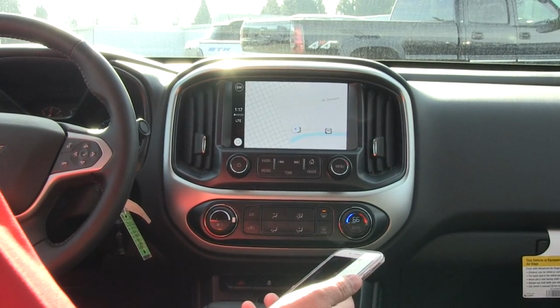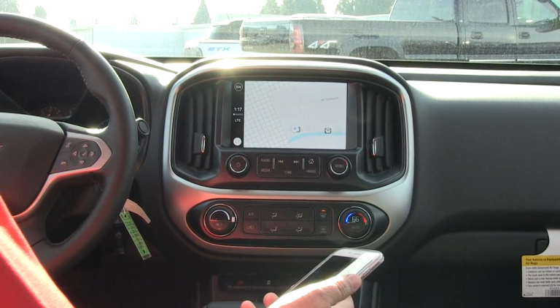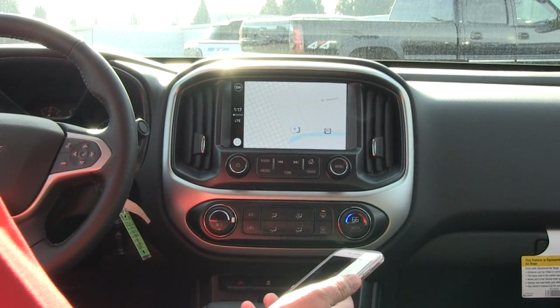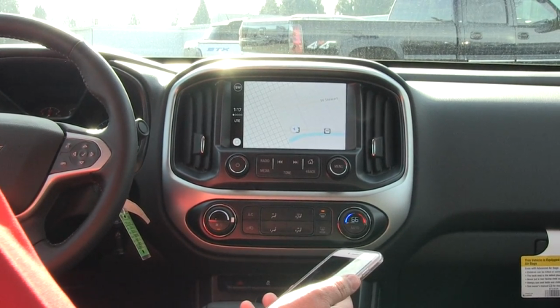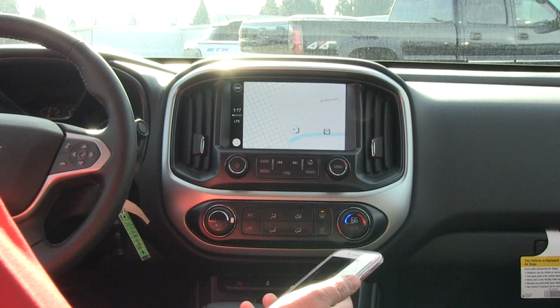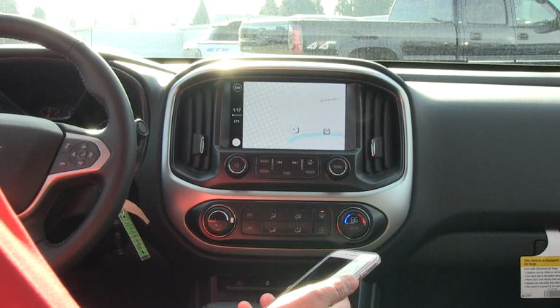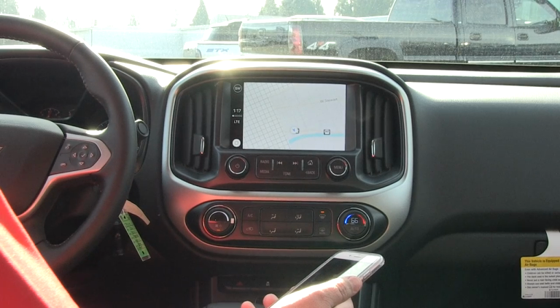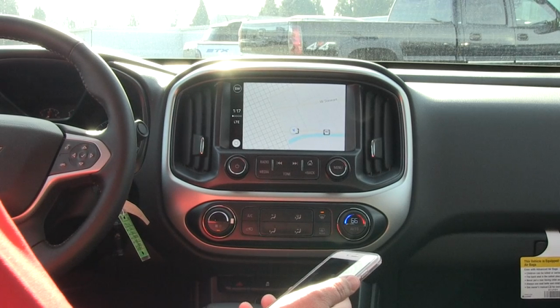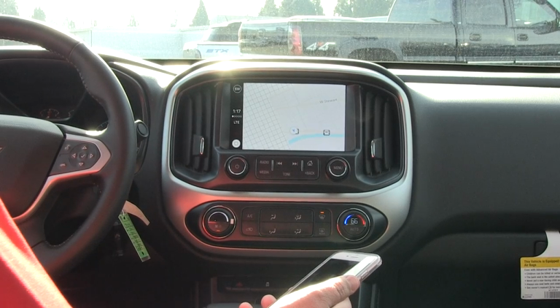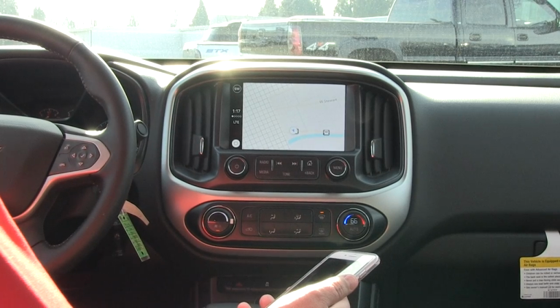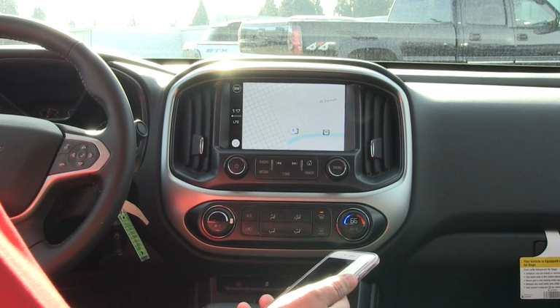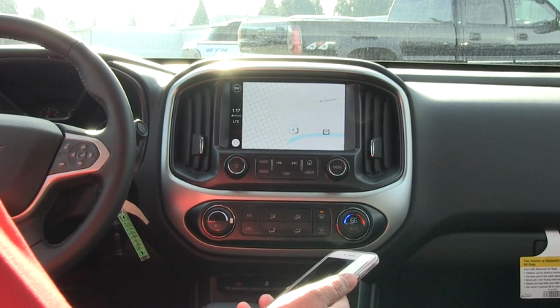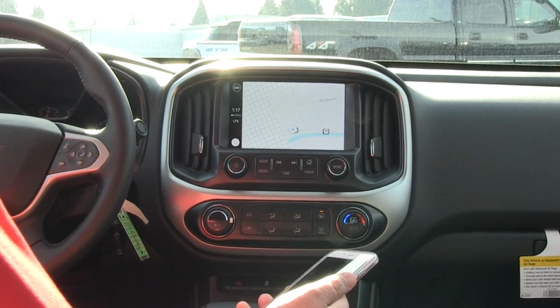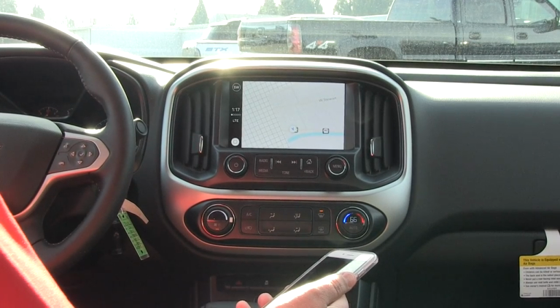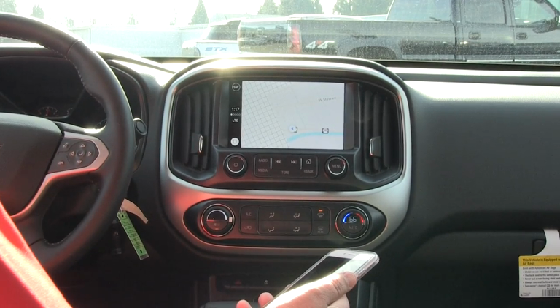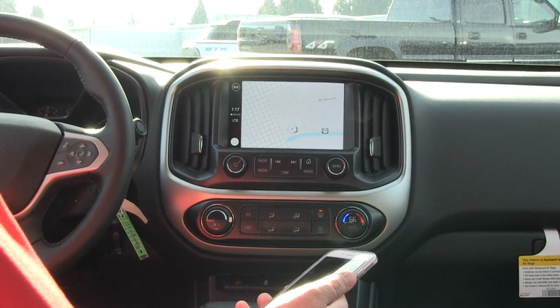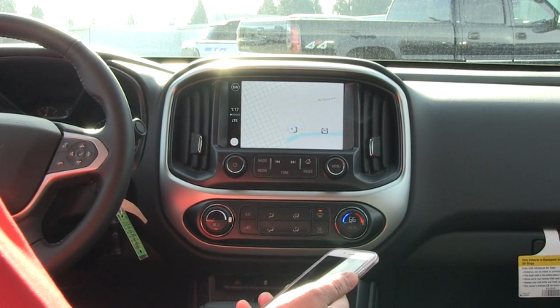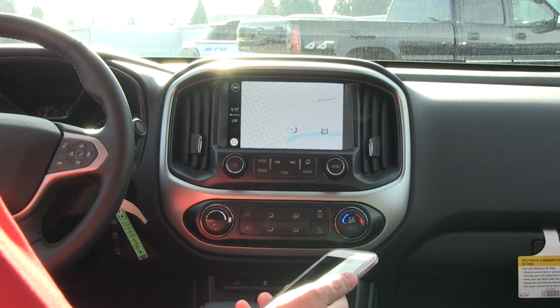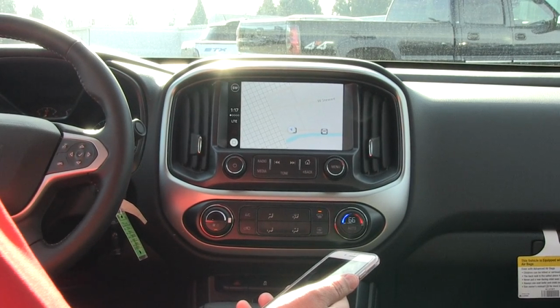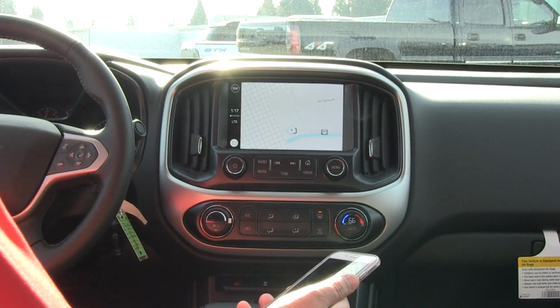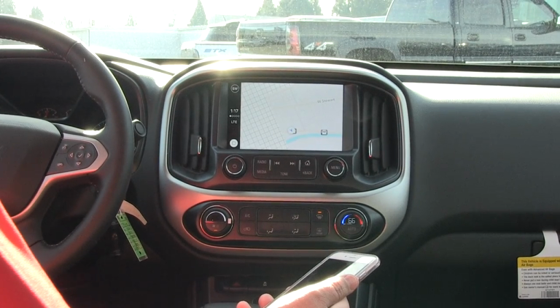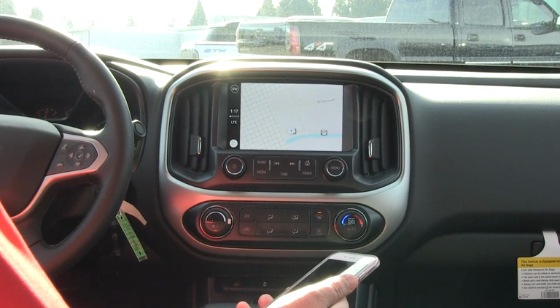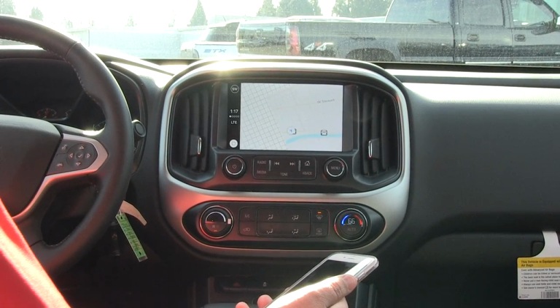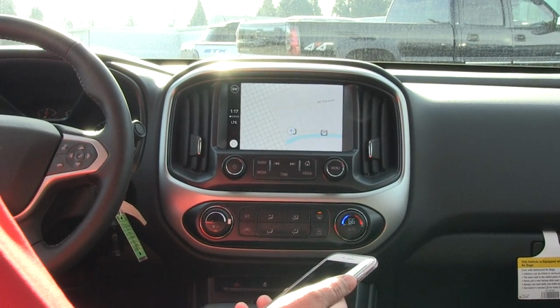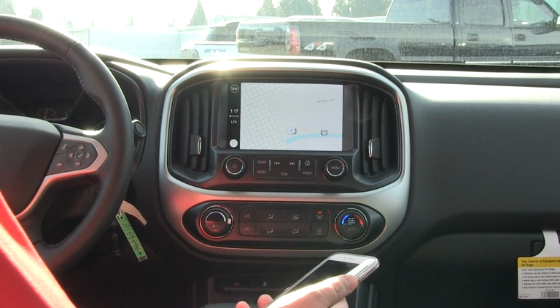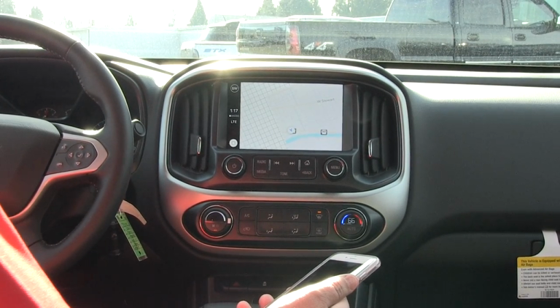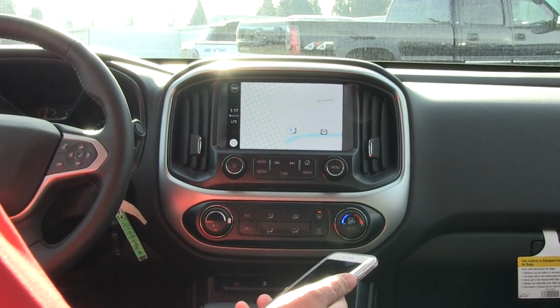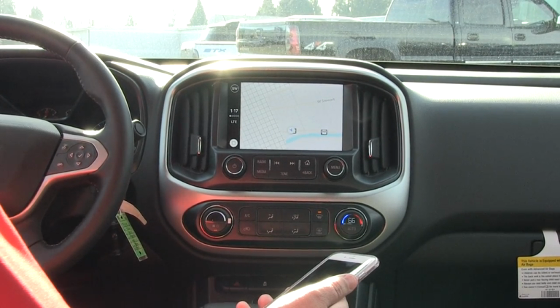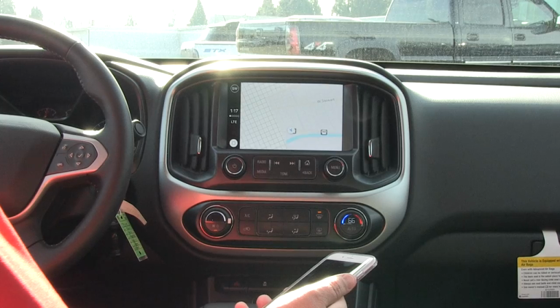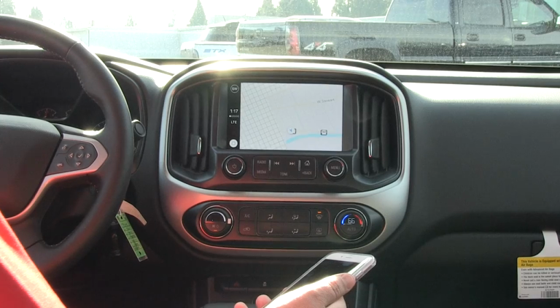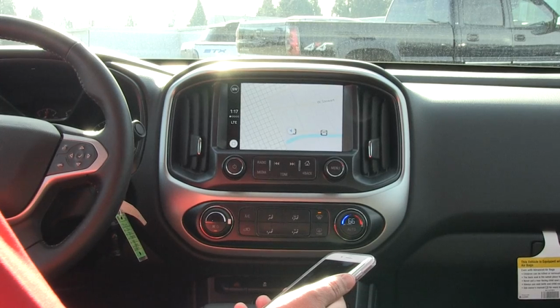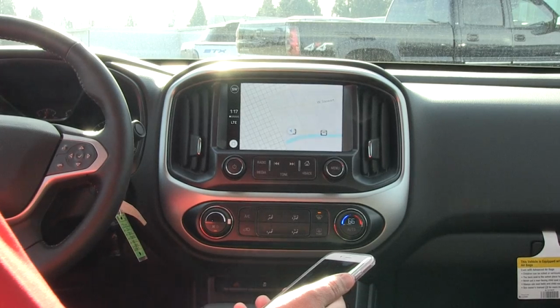All of our new Chevrolets have built-in Wi-Fi, so you get three gigabytes for free on us. After that, you can subscribe to OnStar — I think you might need to go through Sprint and buy gigabytes when you need to.